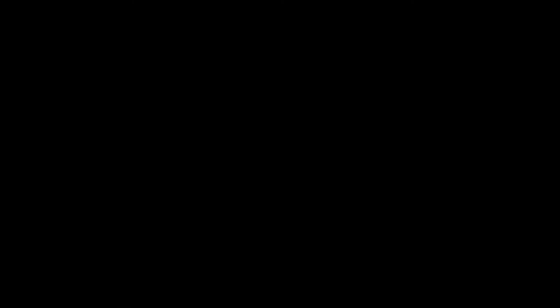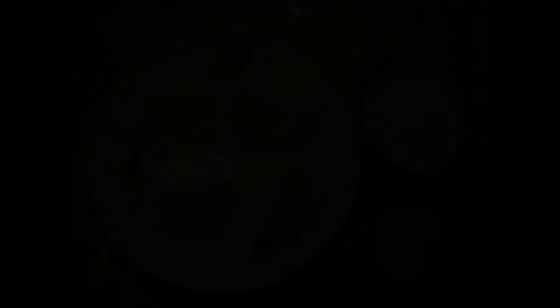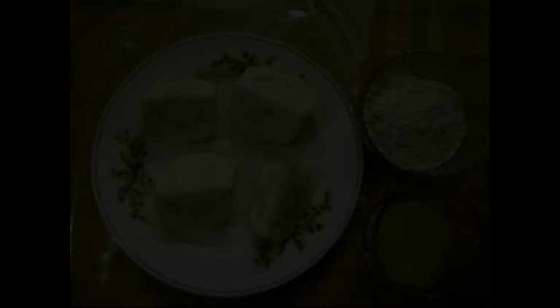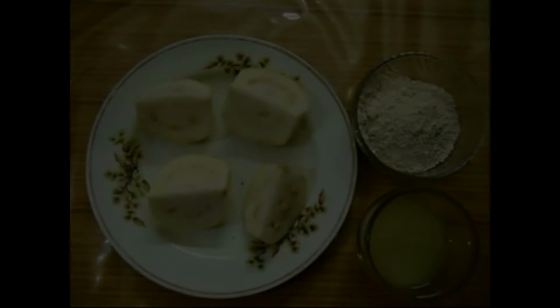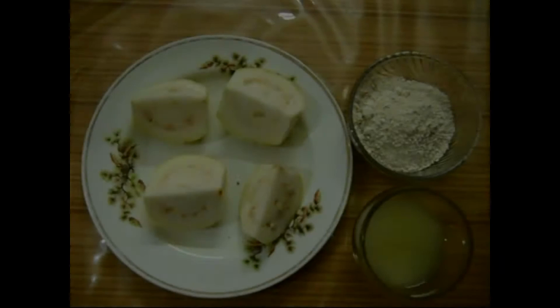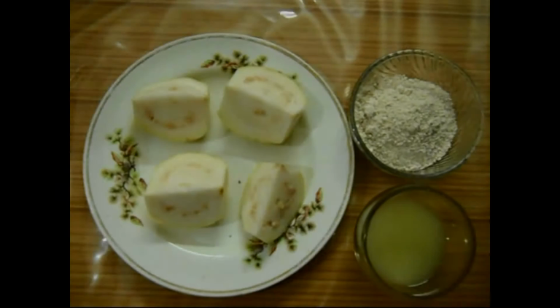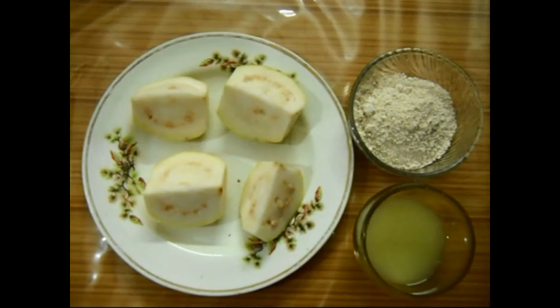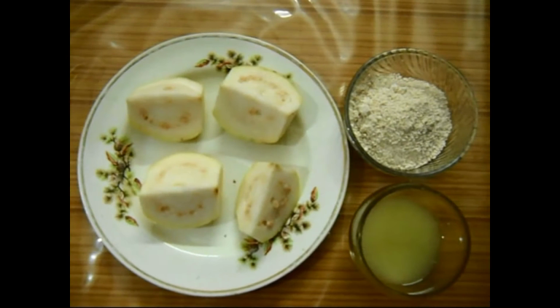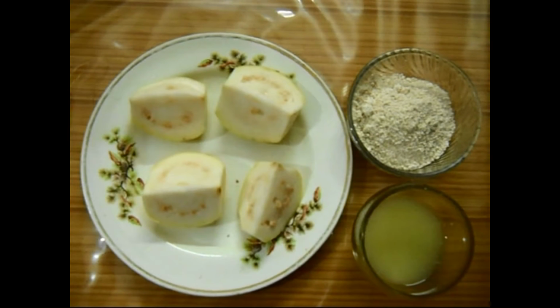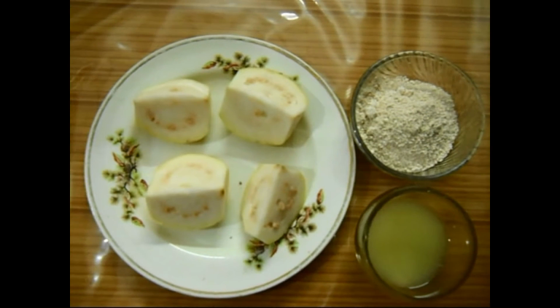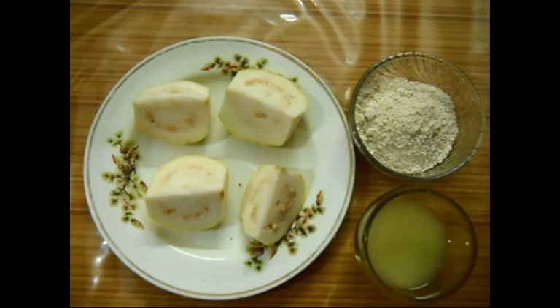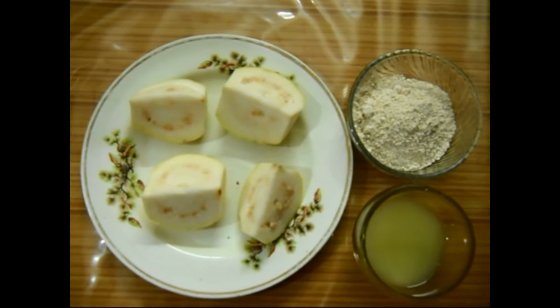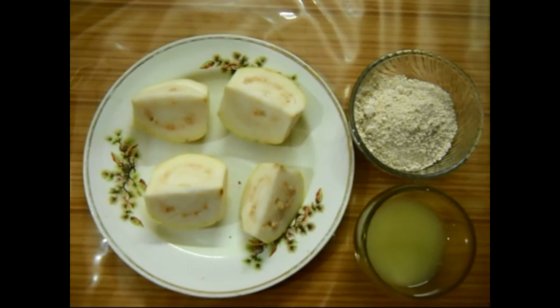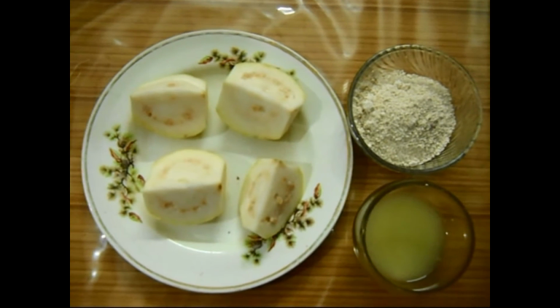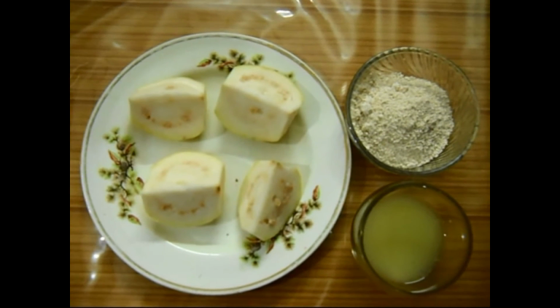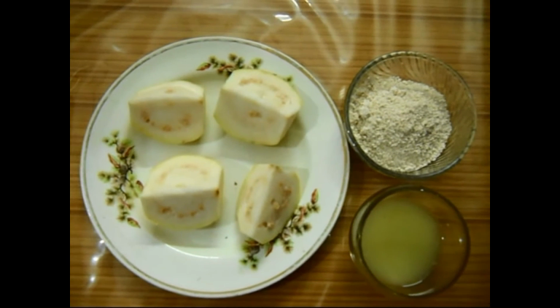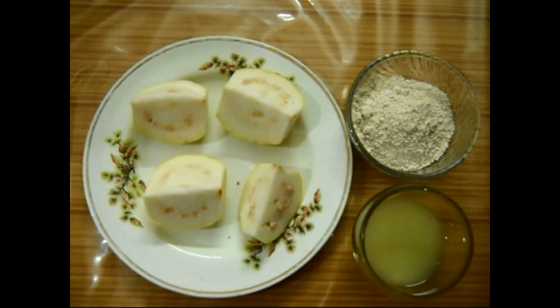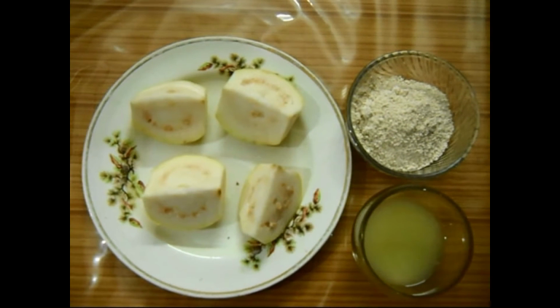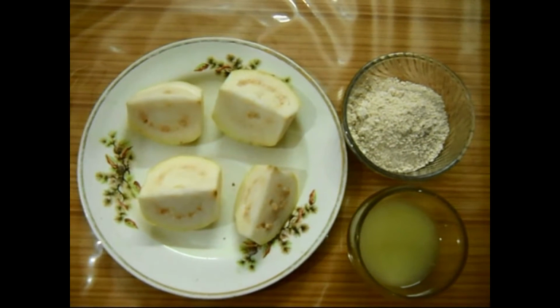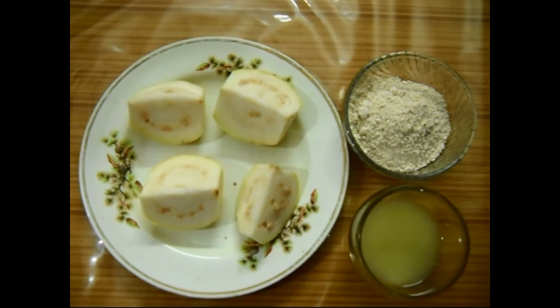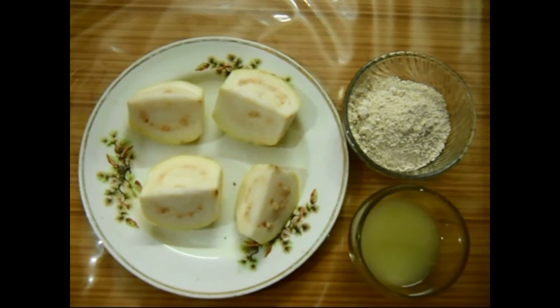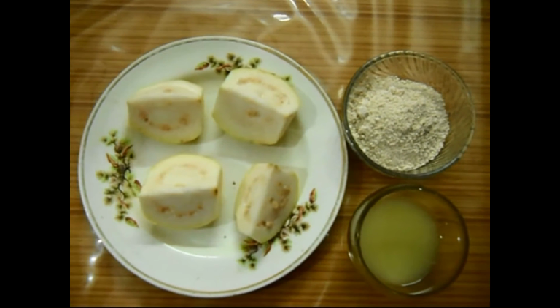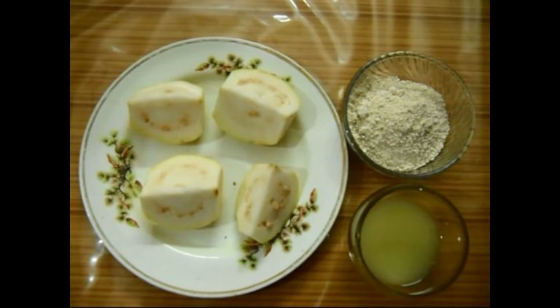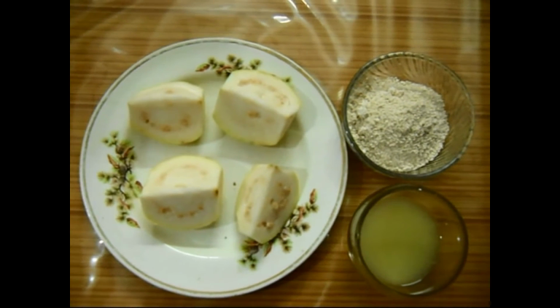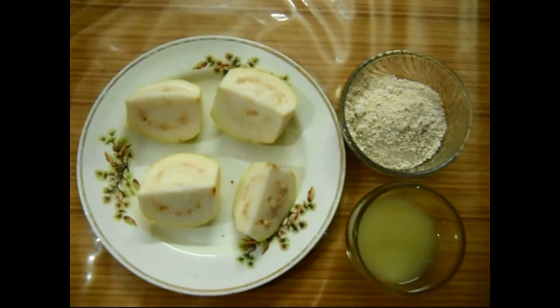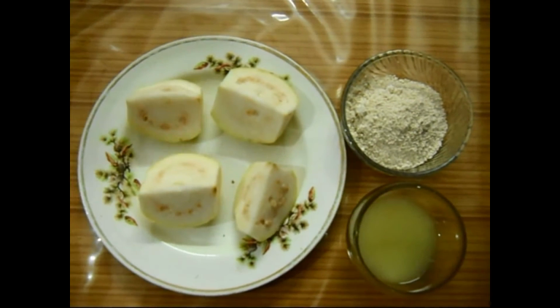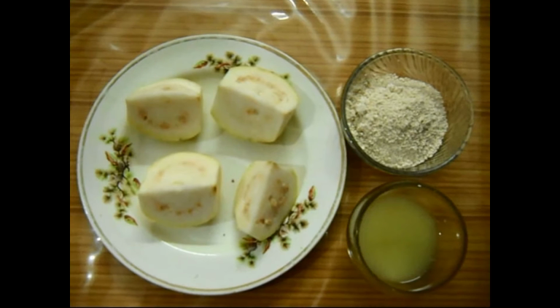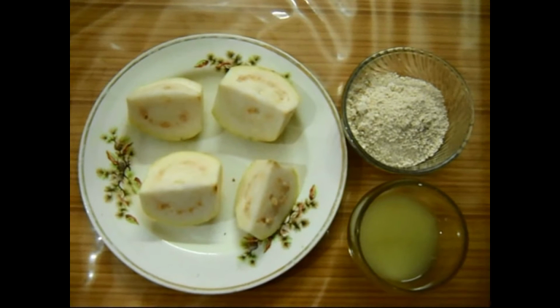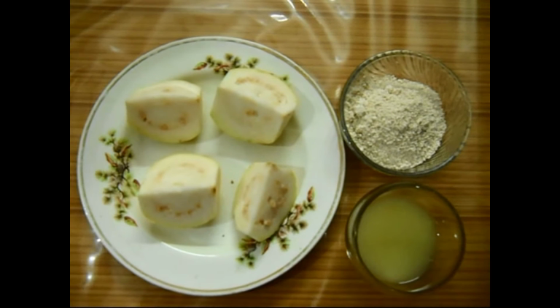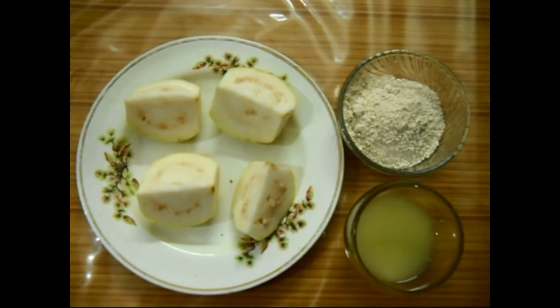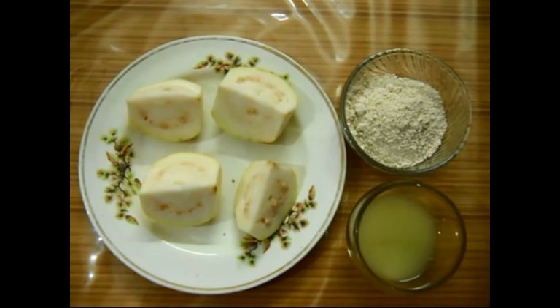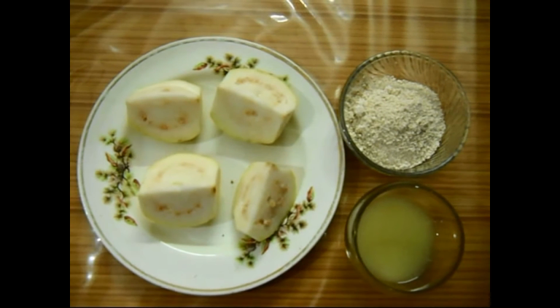Hello friends, welcome to my video. Today I am going to show you a face pack of guava.